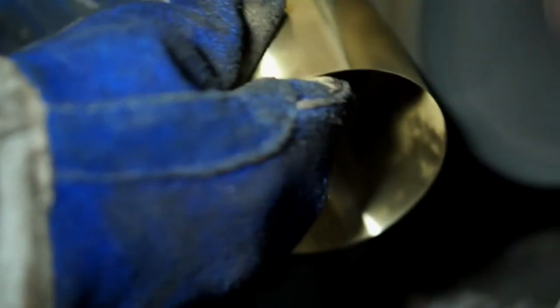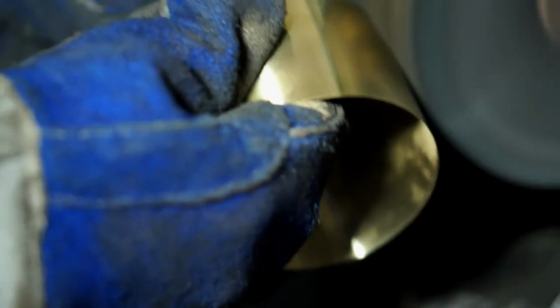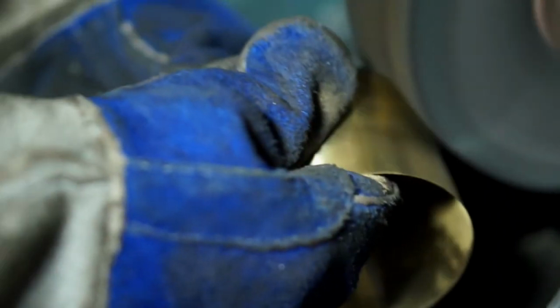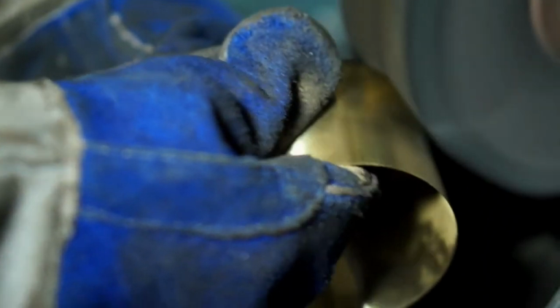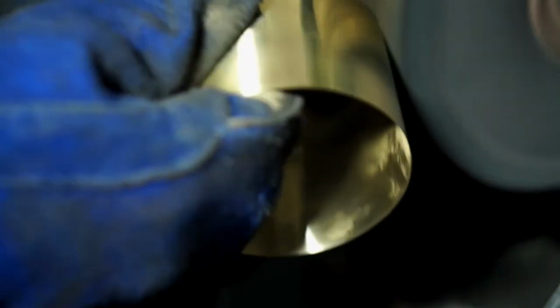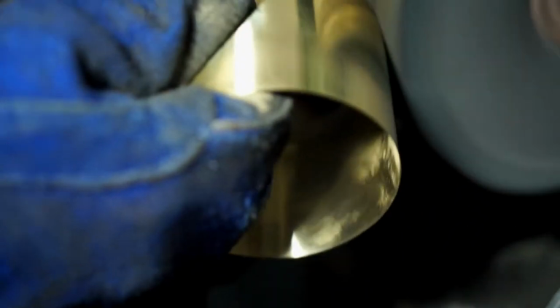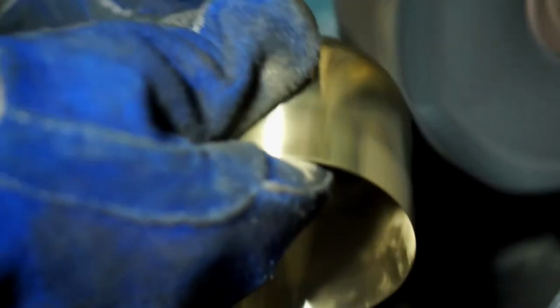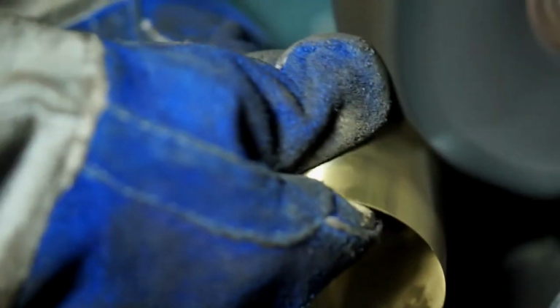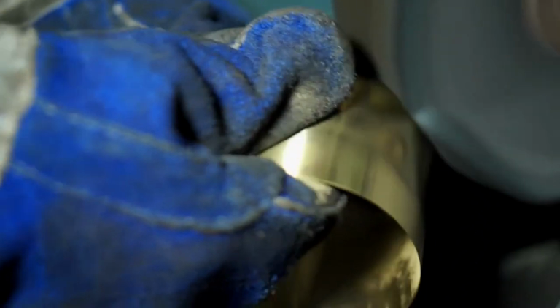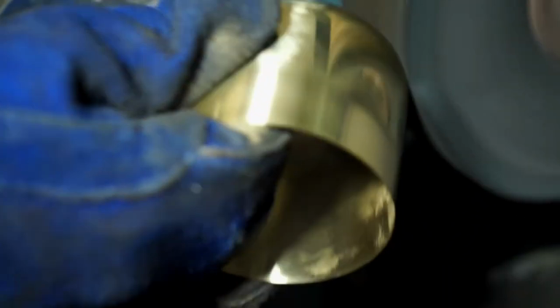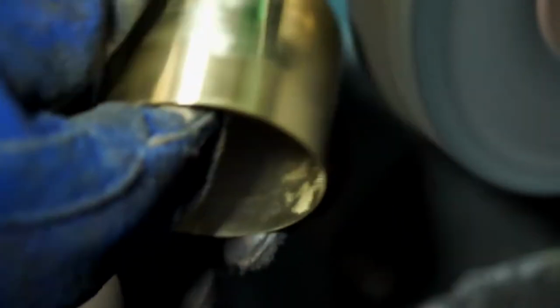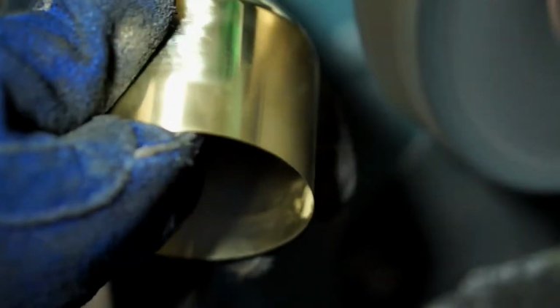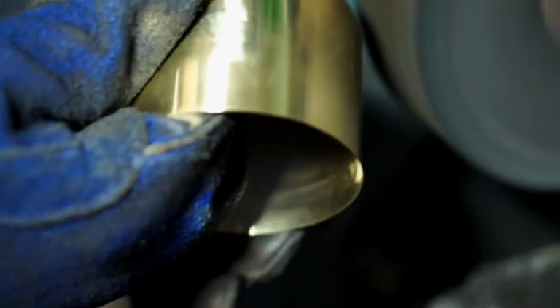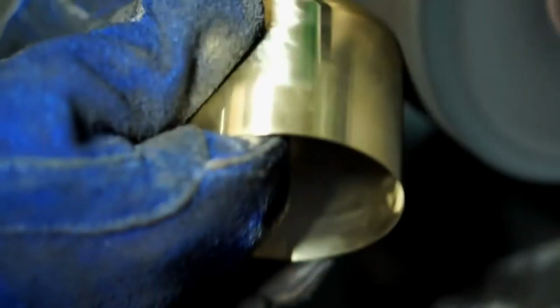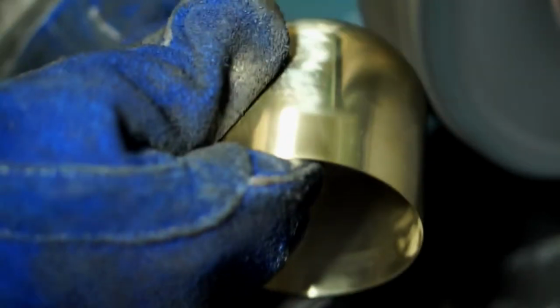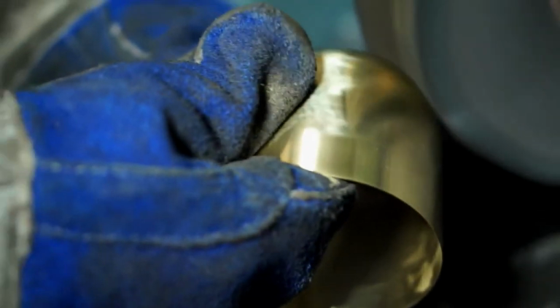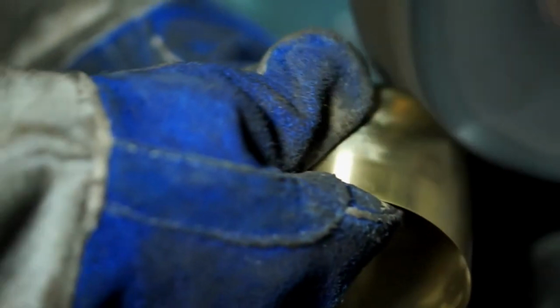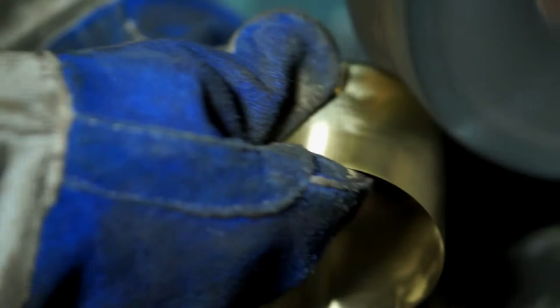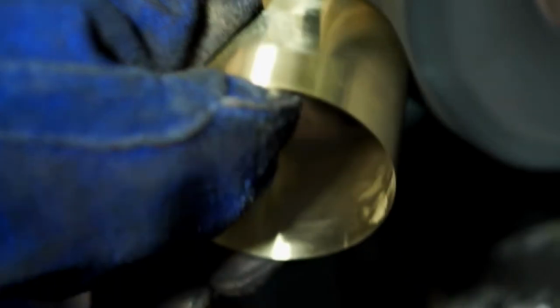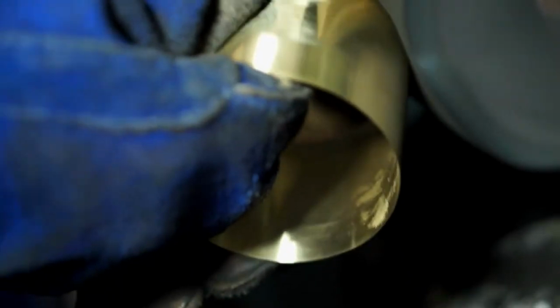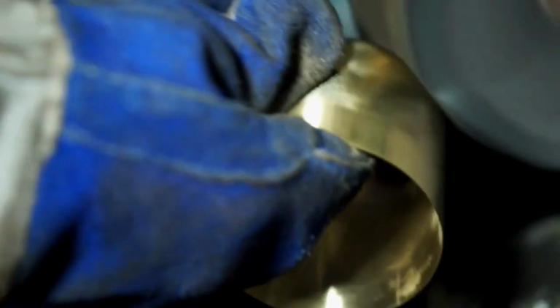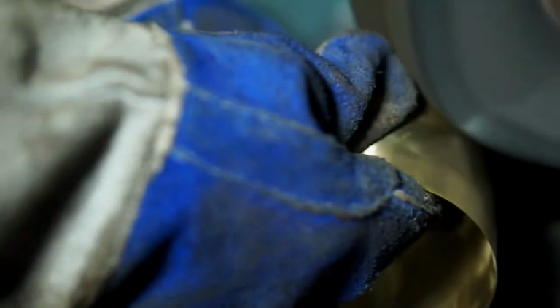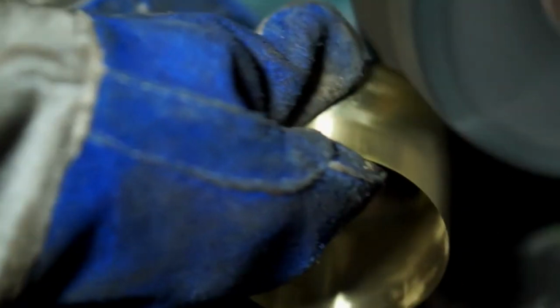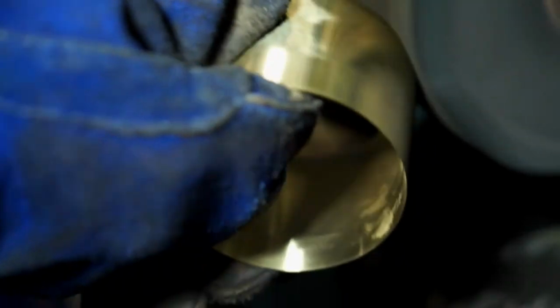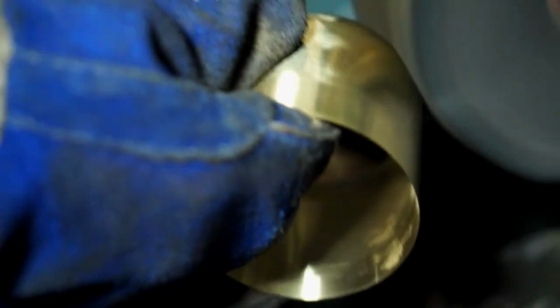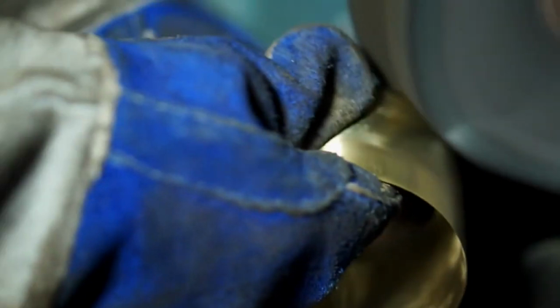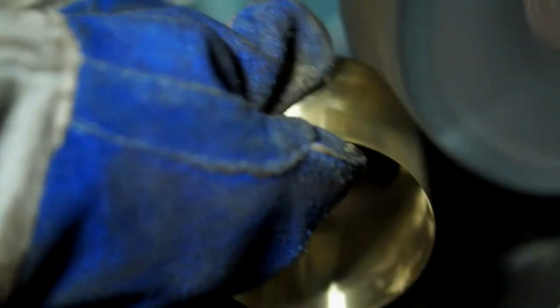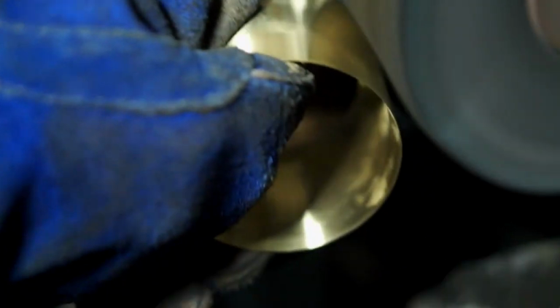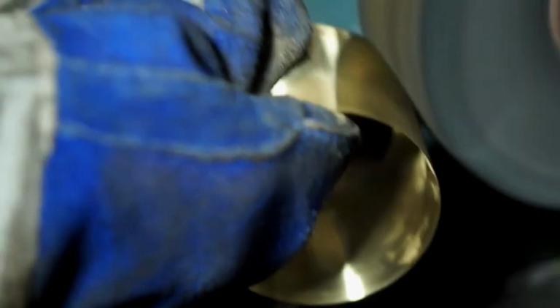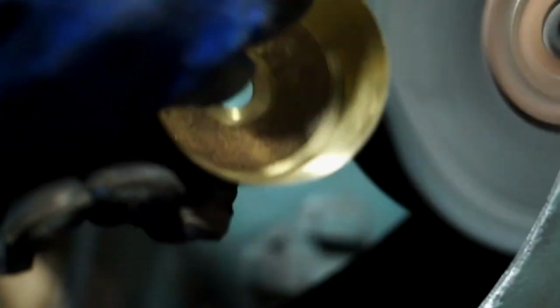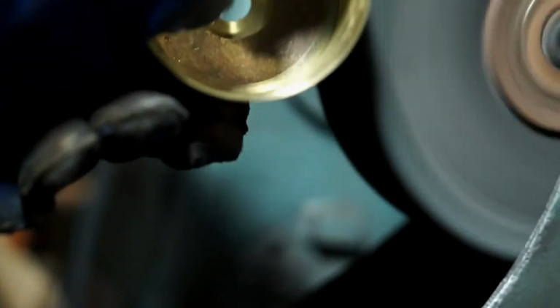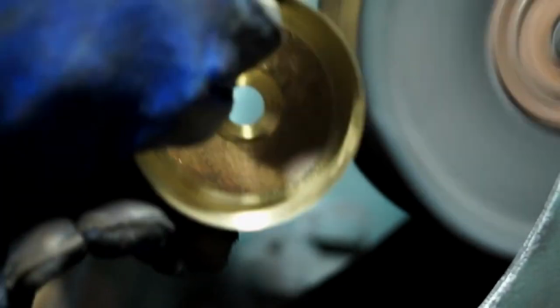Once we have all the pieces machined up, we take it to the polisher, get it all polished up. And pretty much that's it — then they're ready to go.